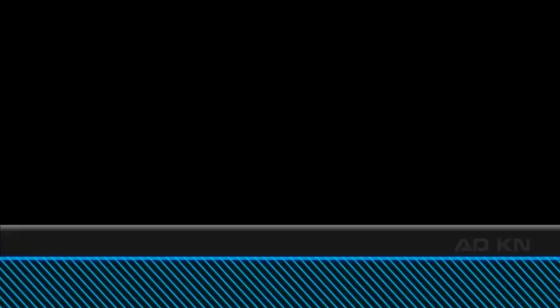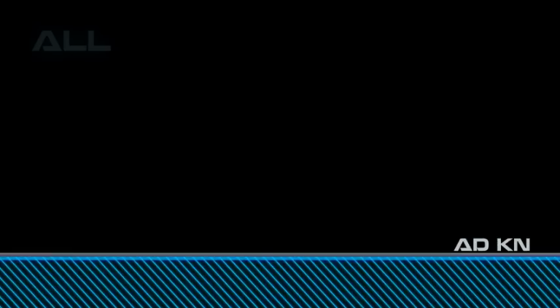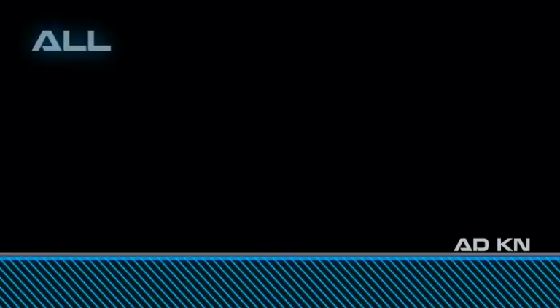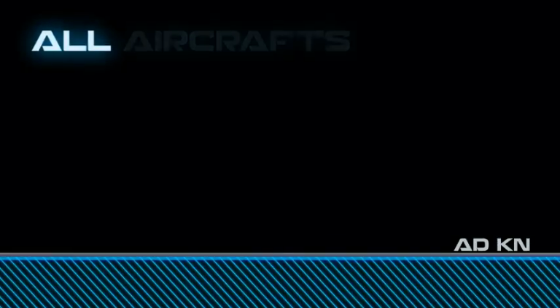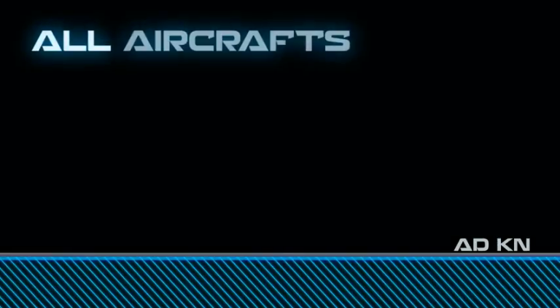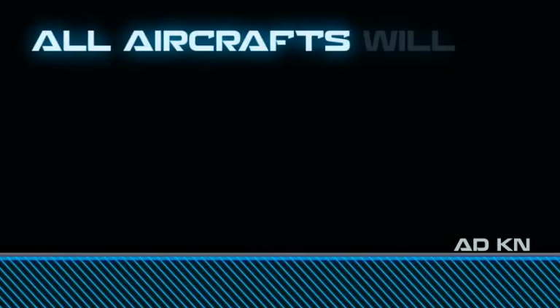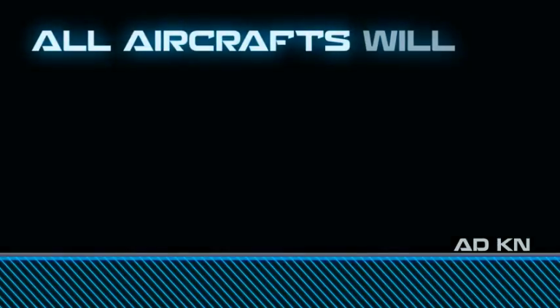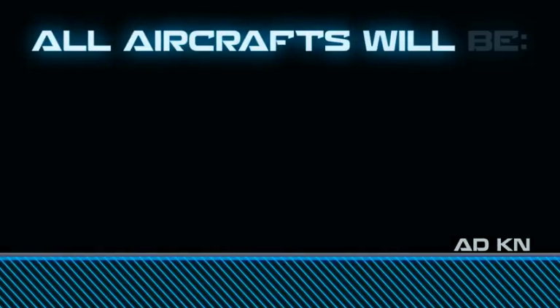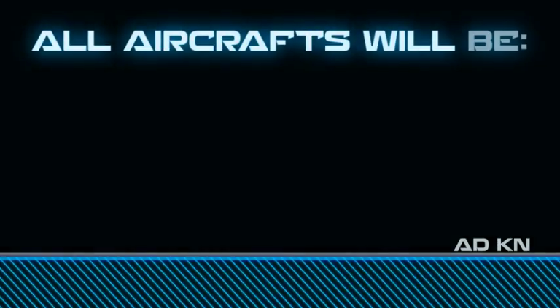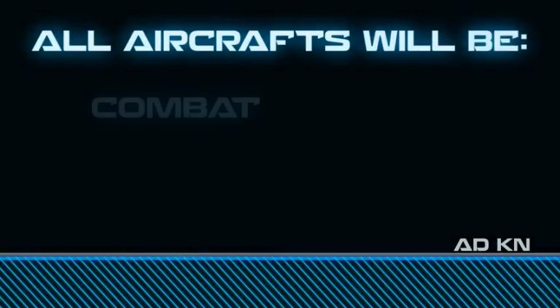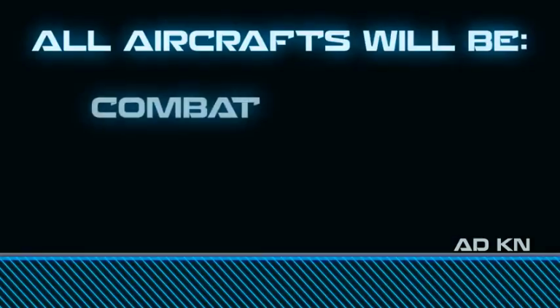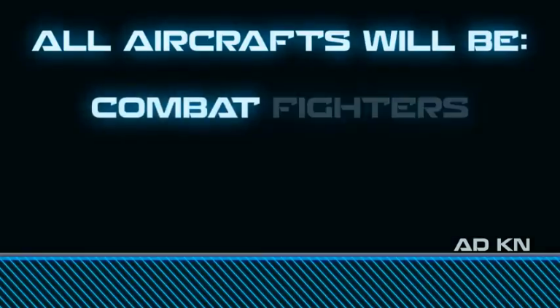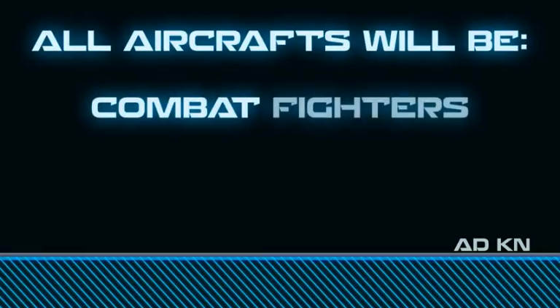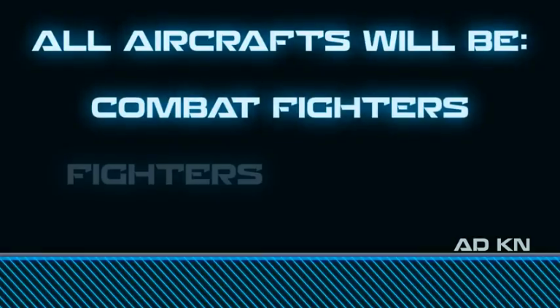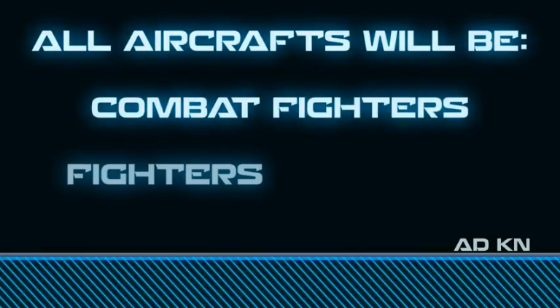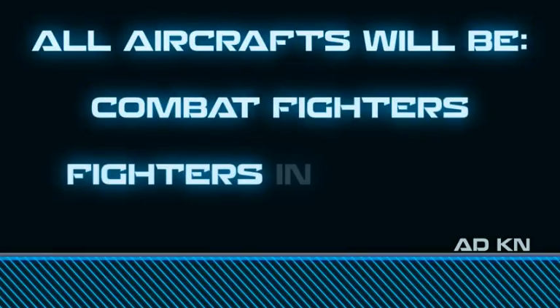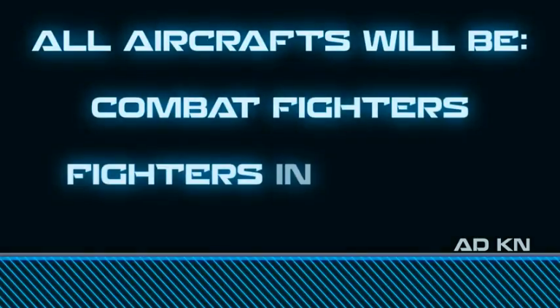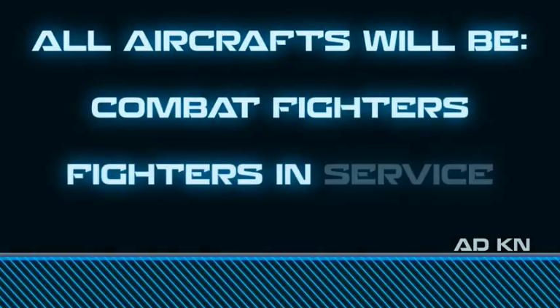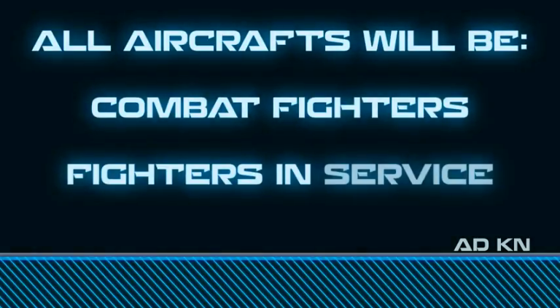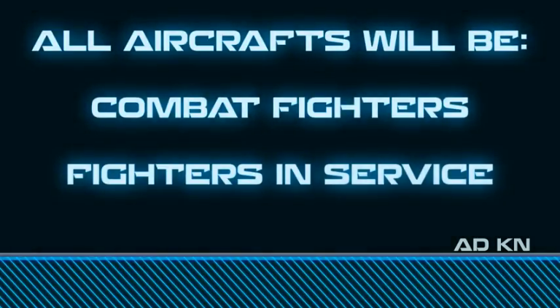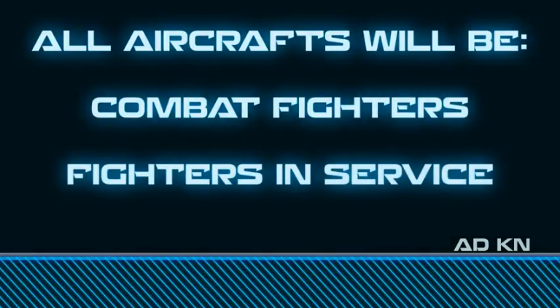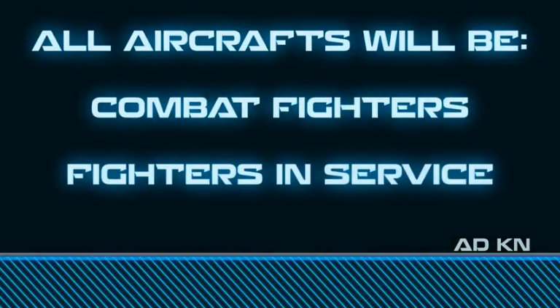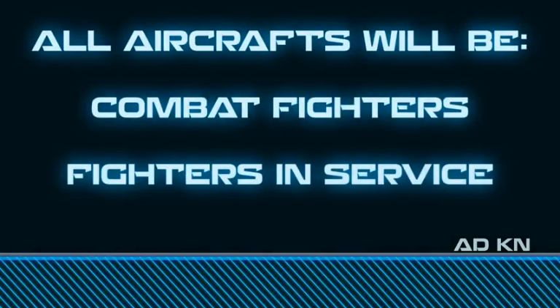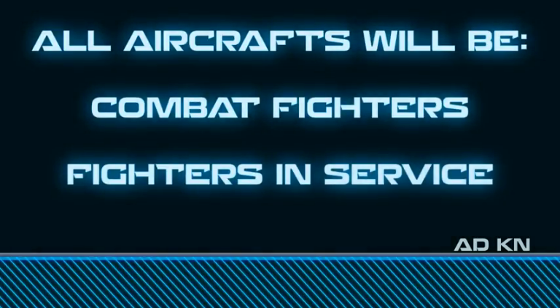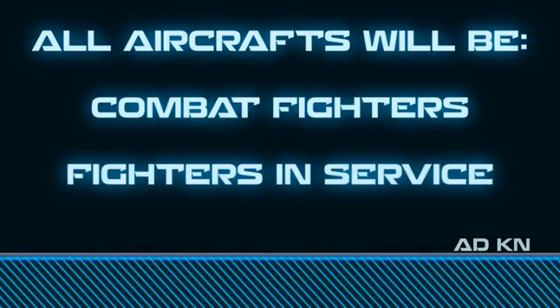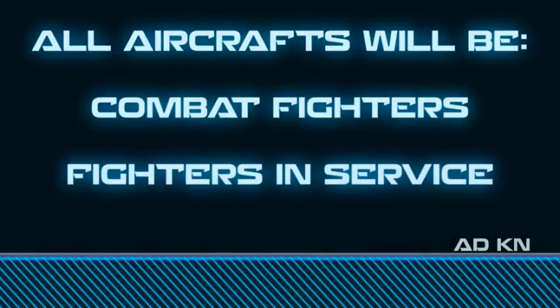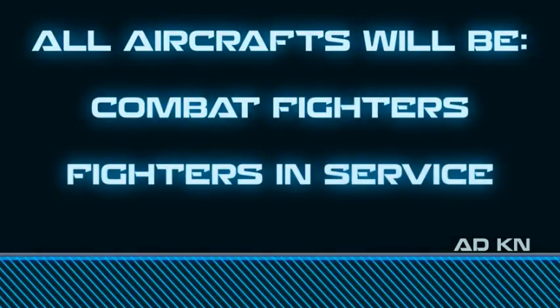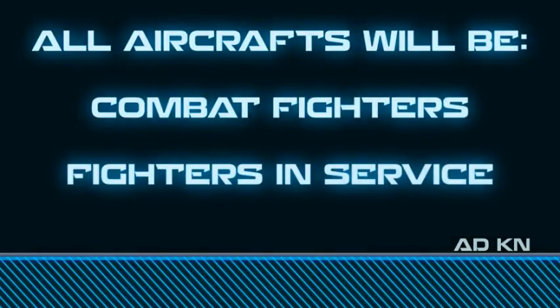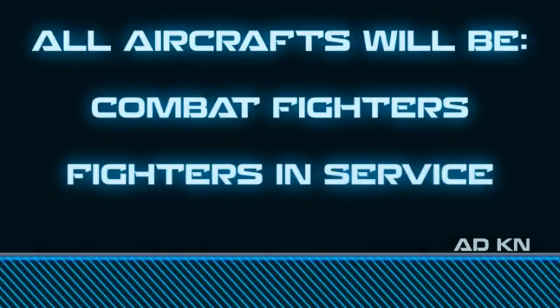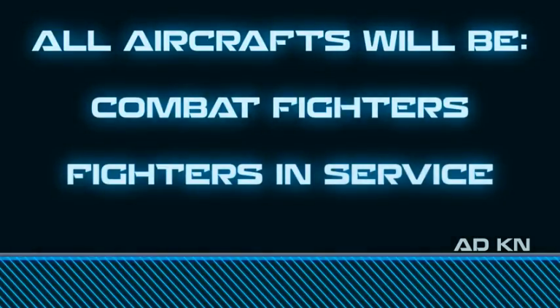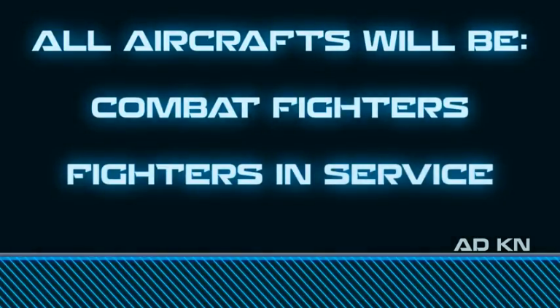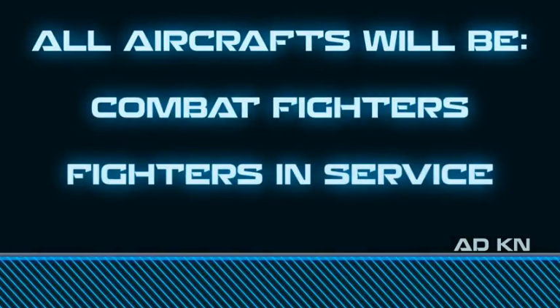All aircraft compared in this video will be combat fighters and are currently in service.